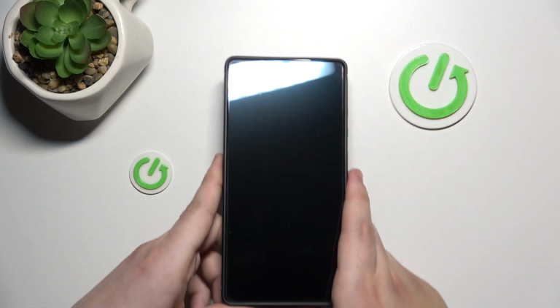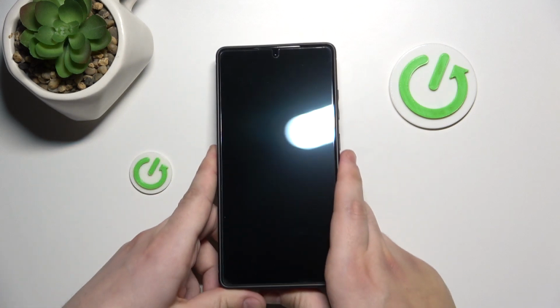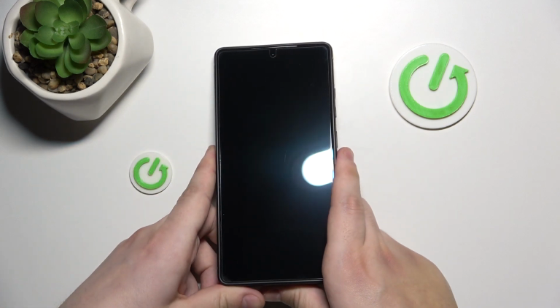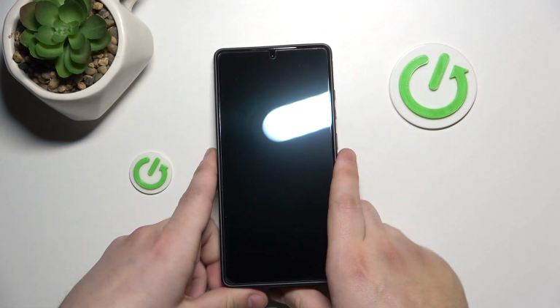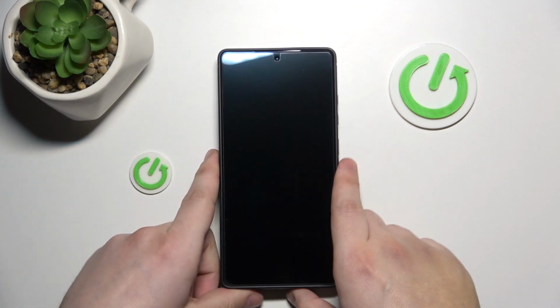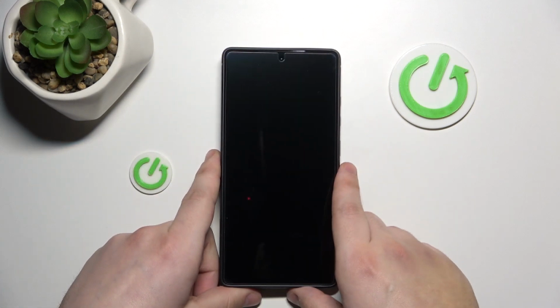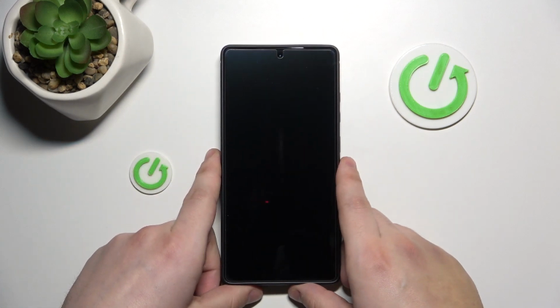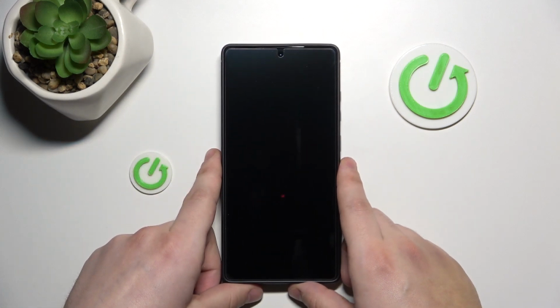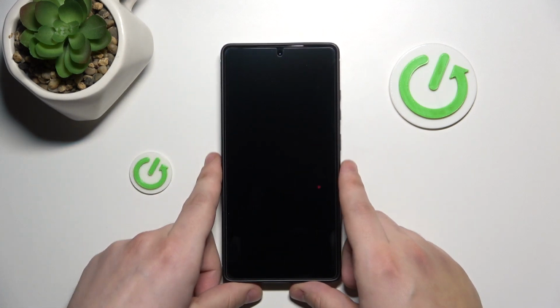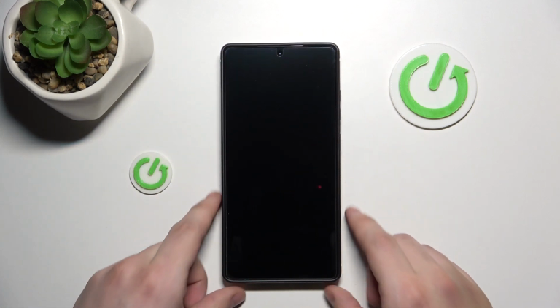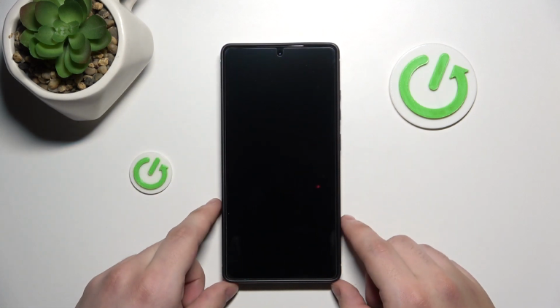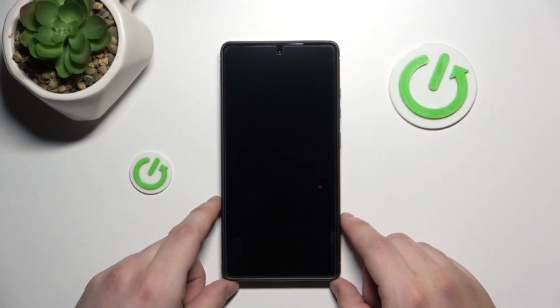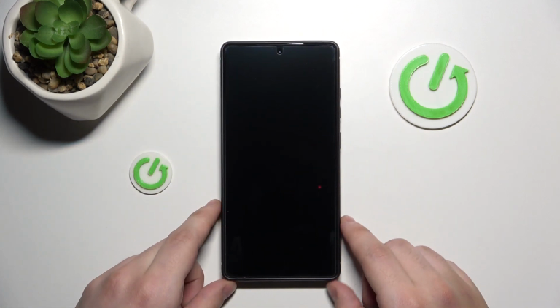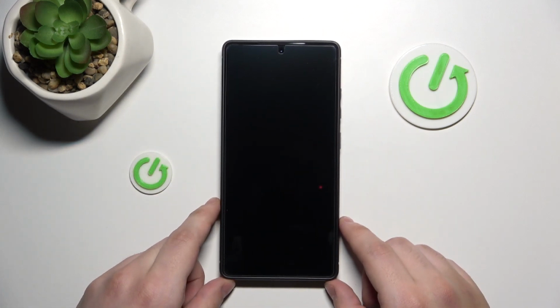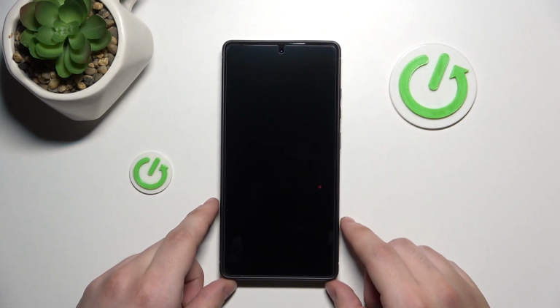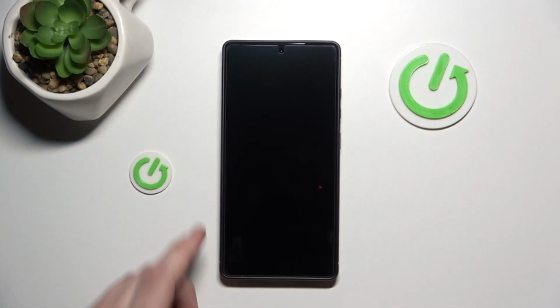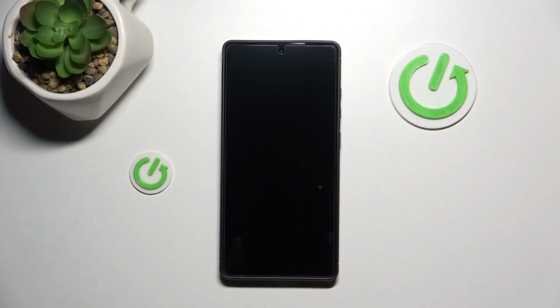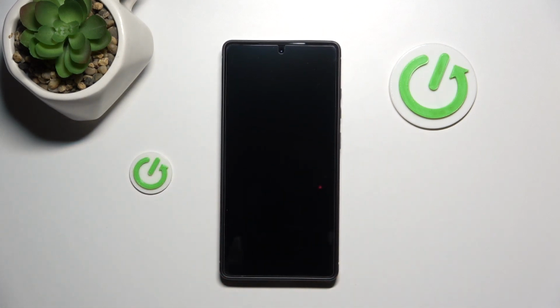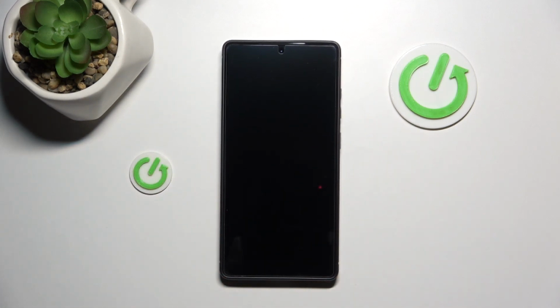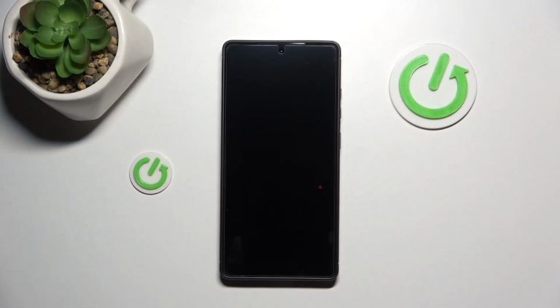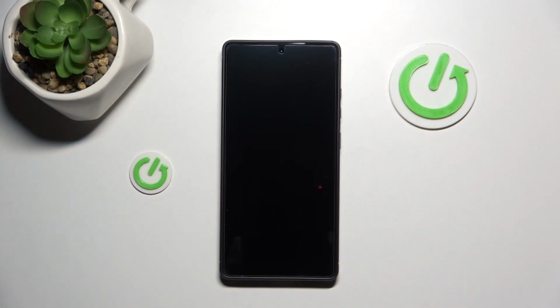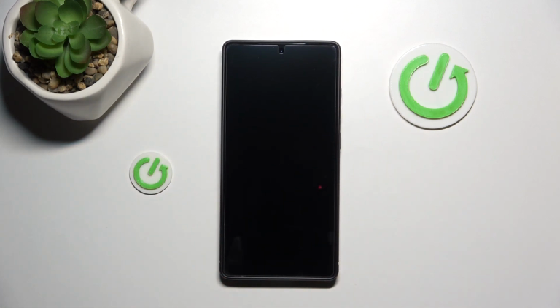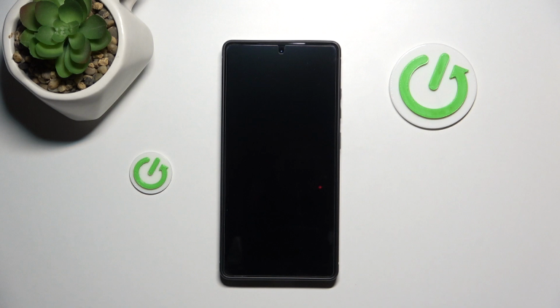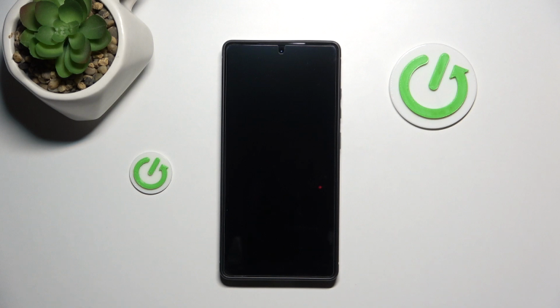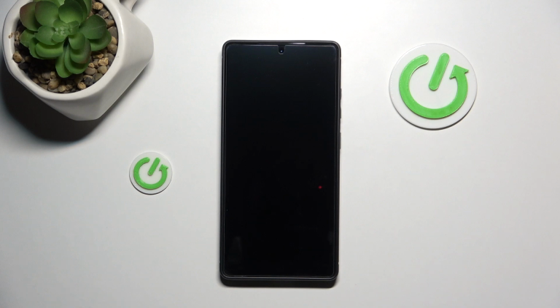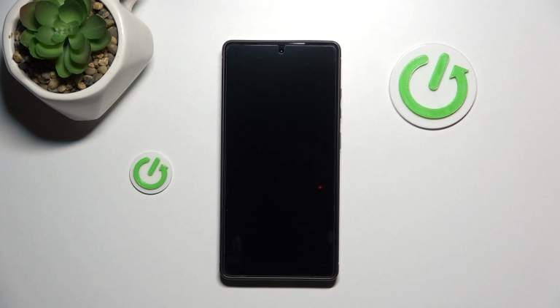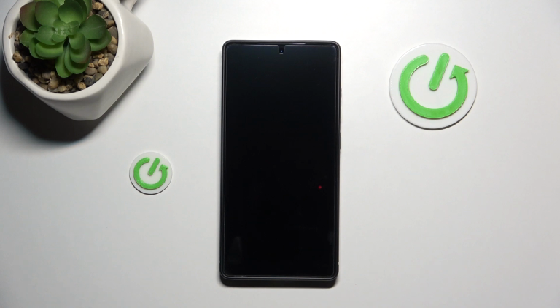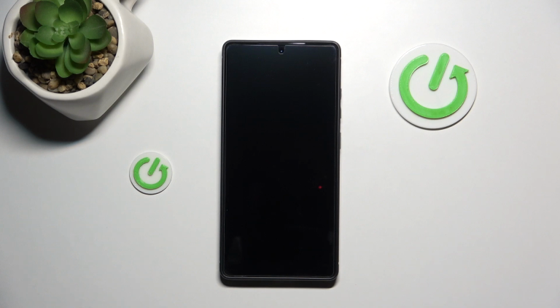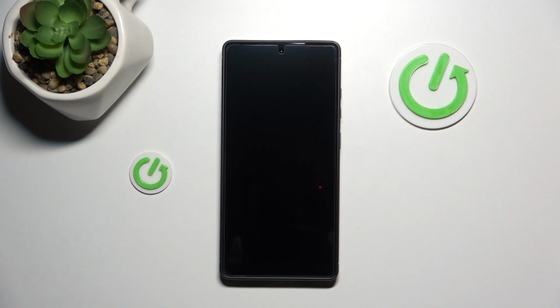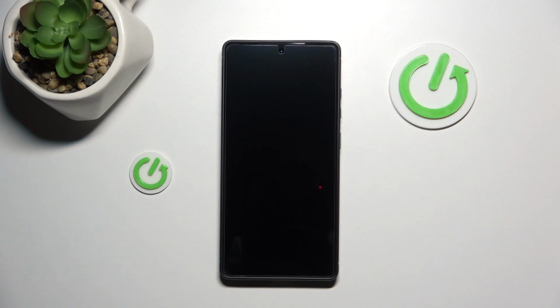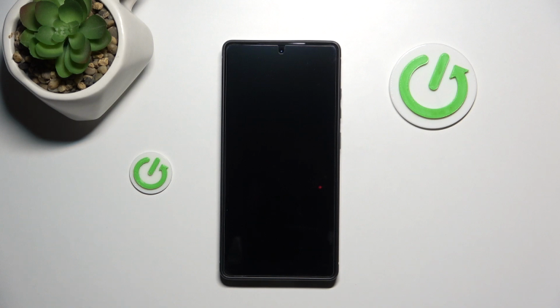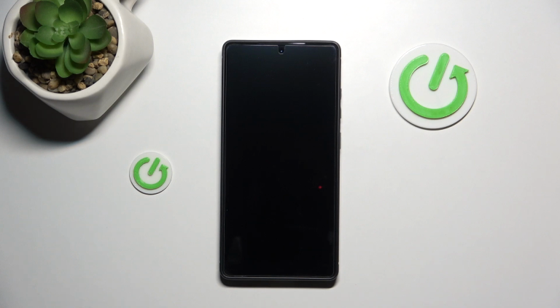As you can see the screen went black and now you need to wait a little bit of time, because it's gonna take a while.